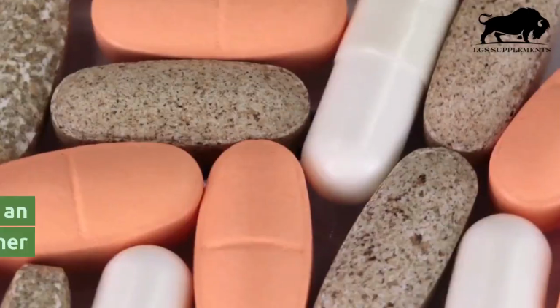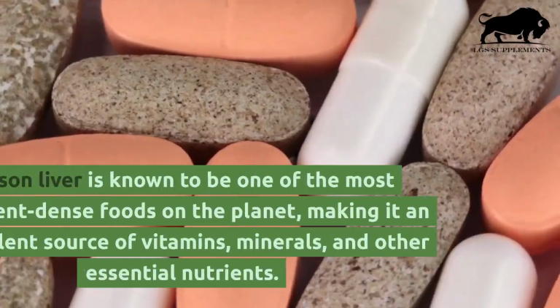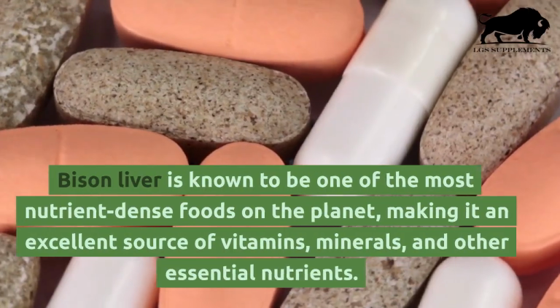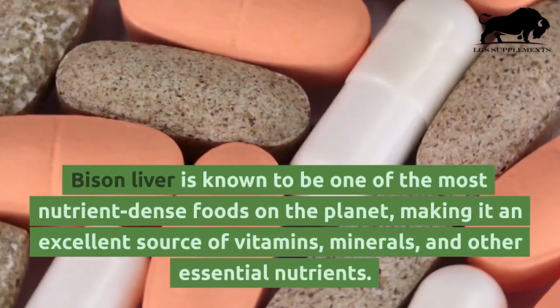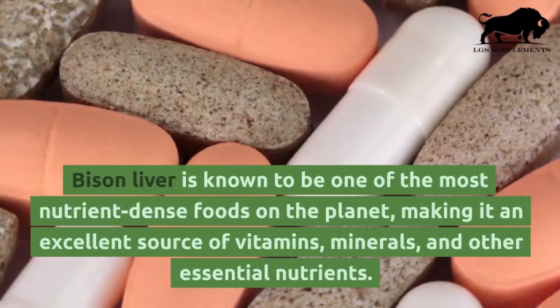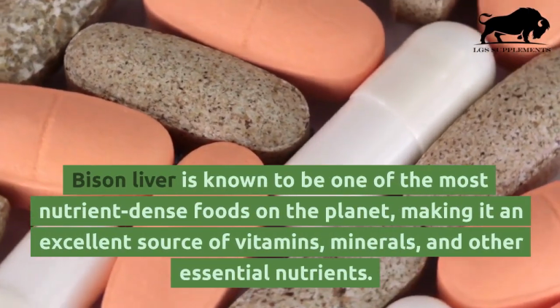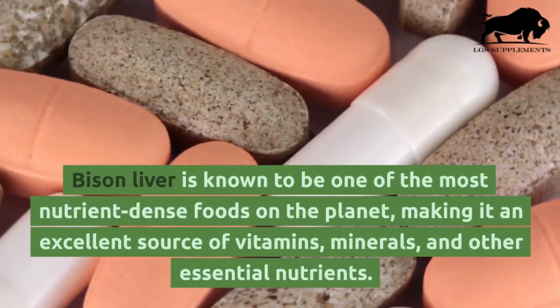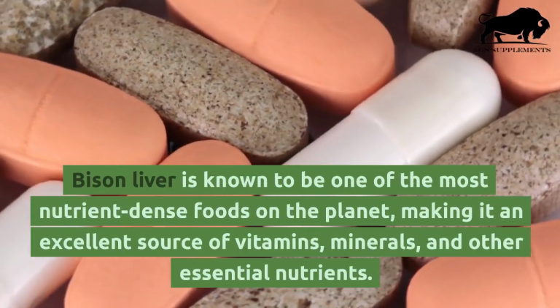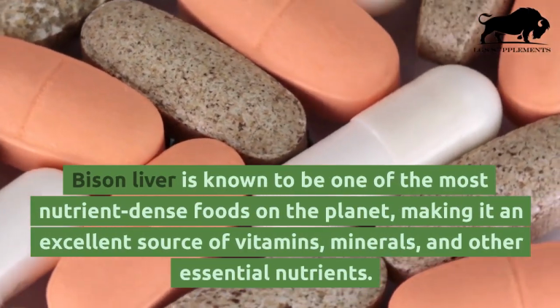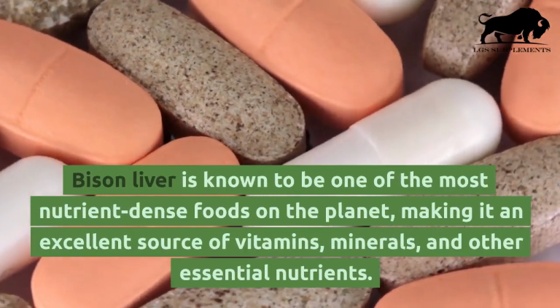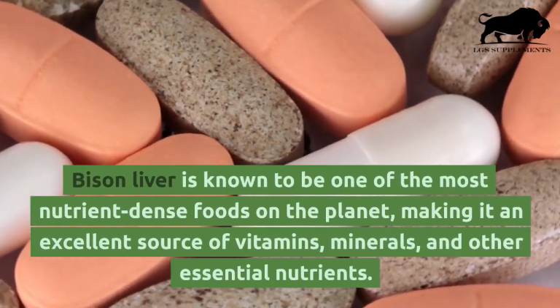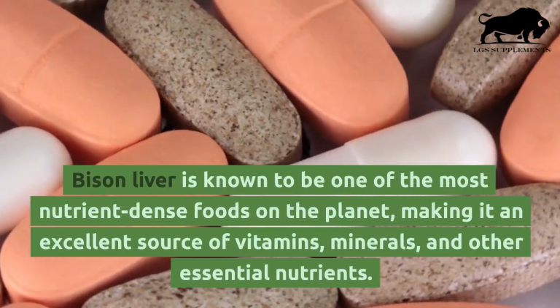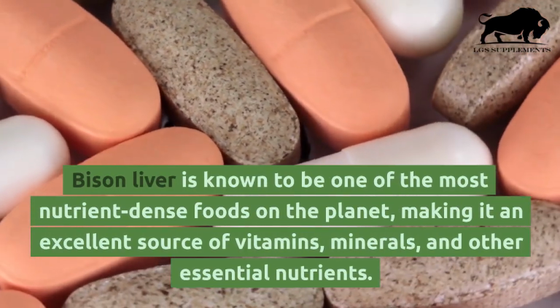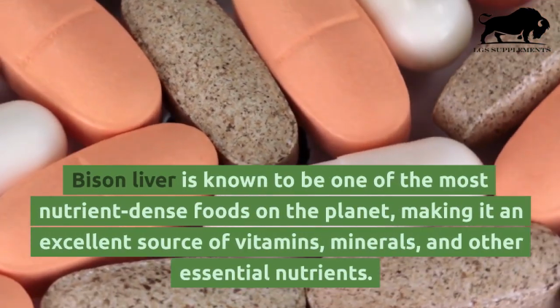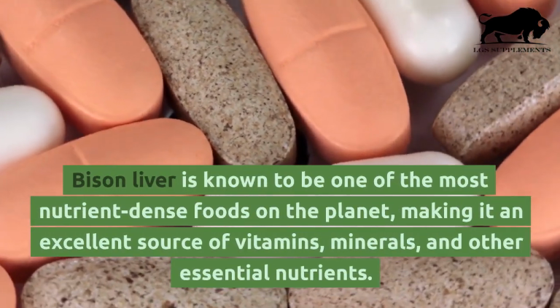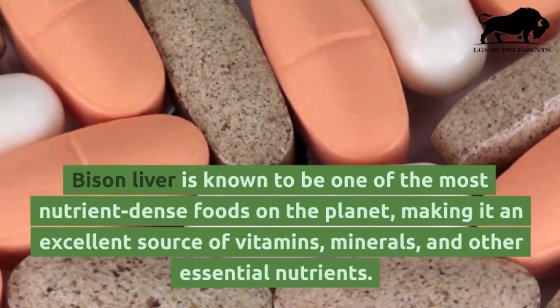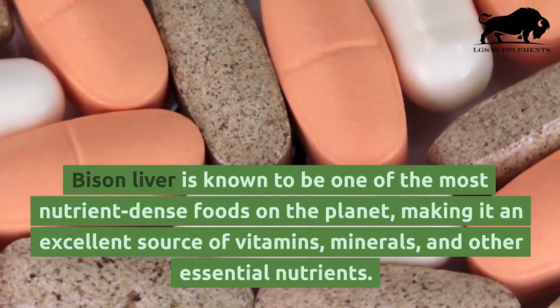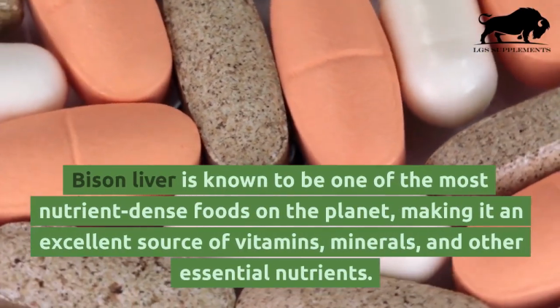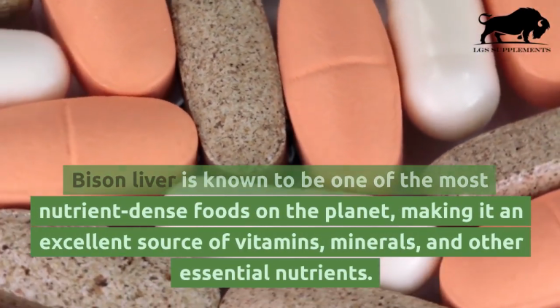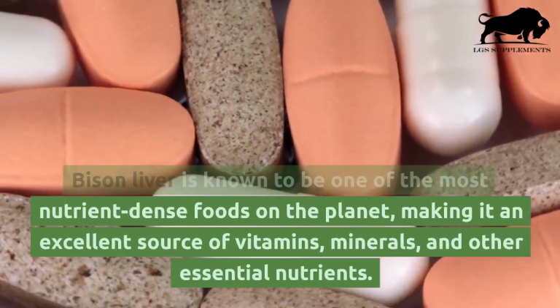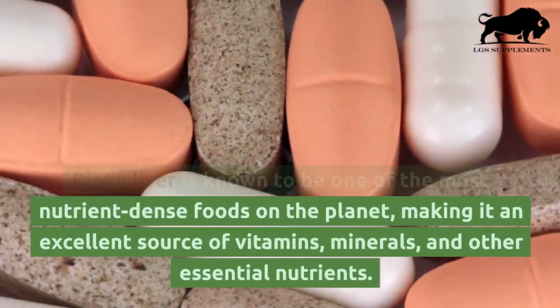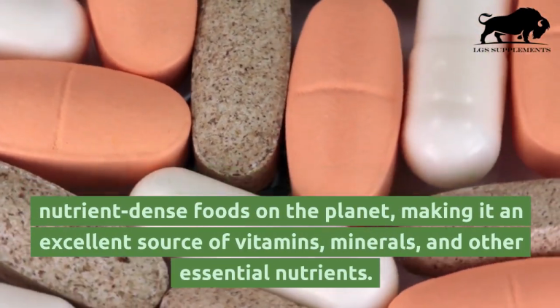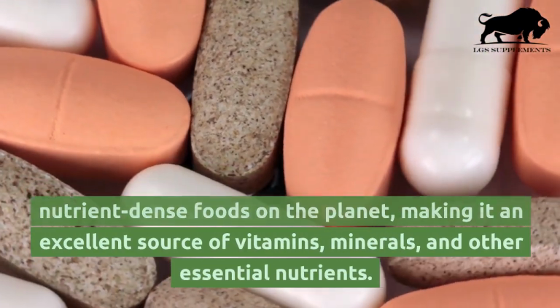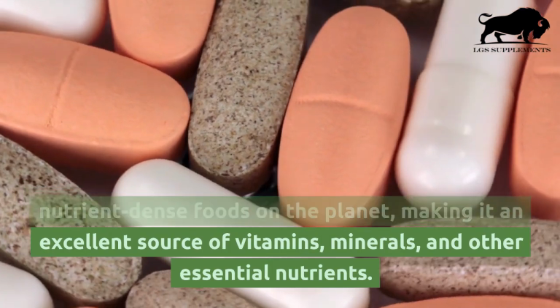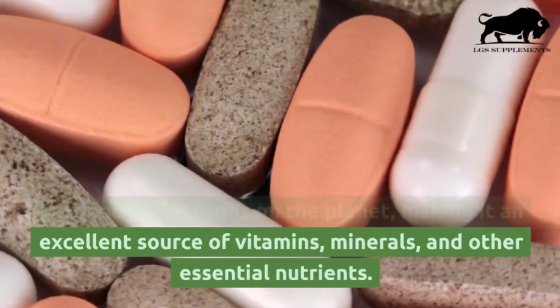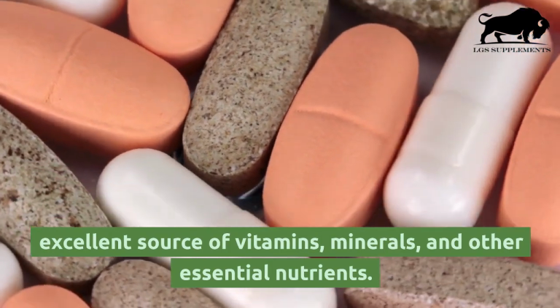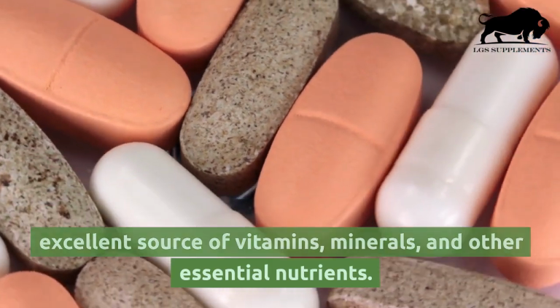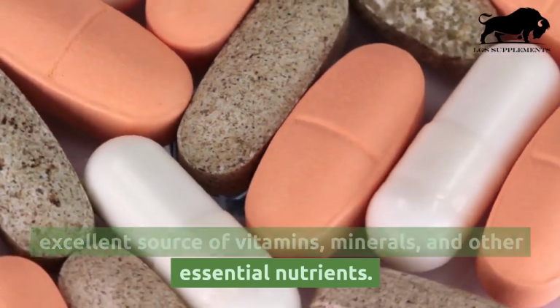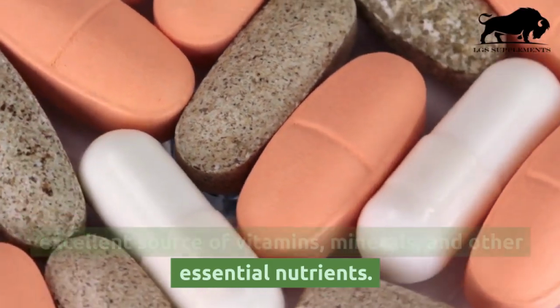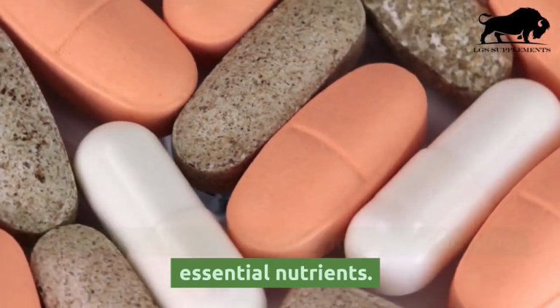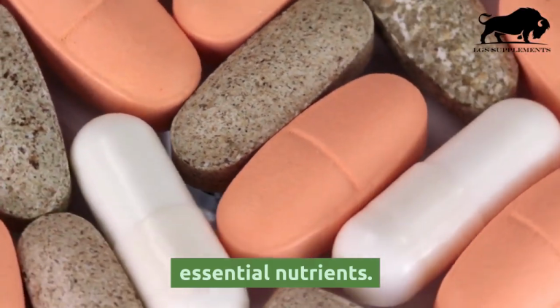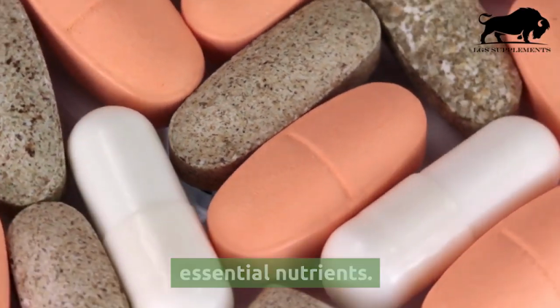Bison liver is known to be one of the most nutrient-dense foods on the planet, making it an excellent source of vitamins, minerals, and other essential nutrients.